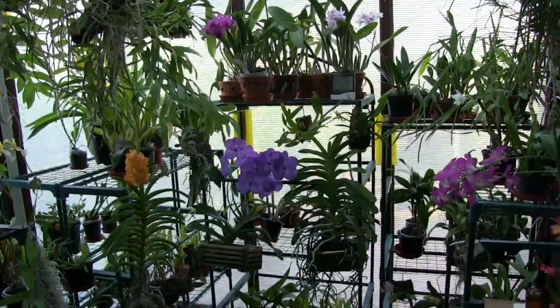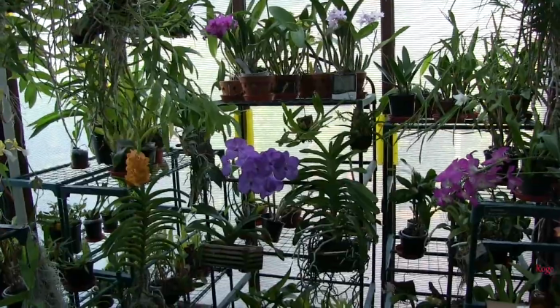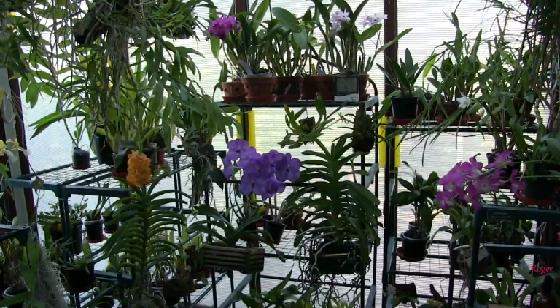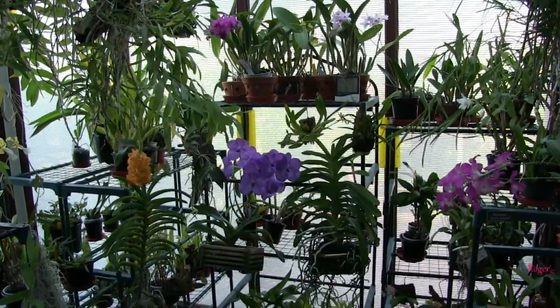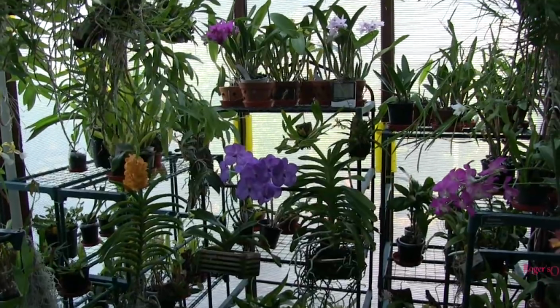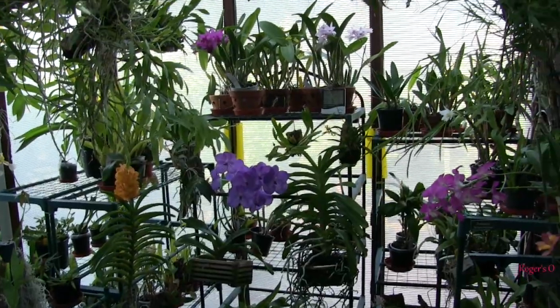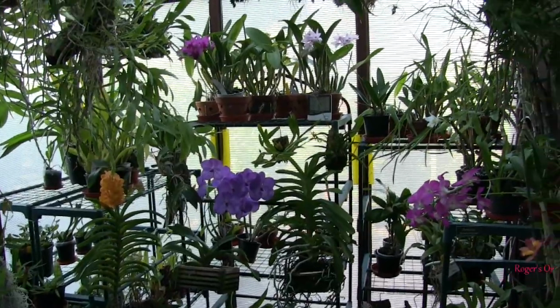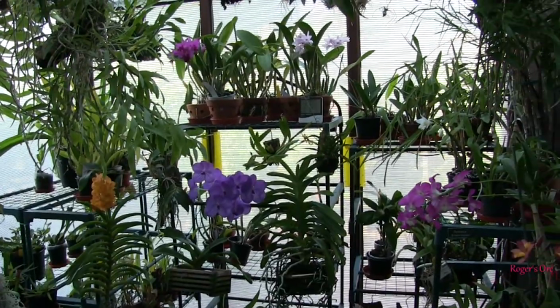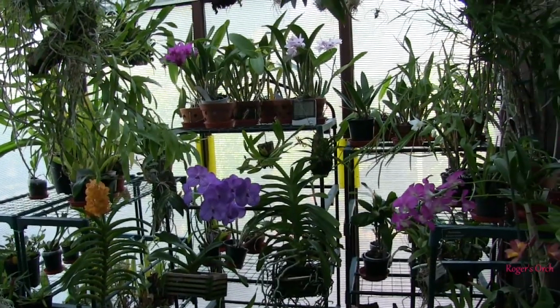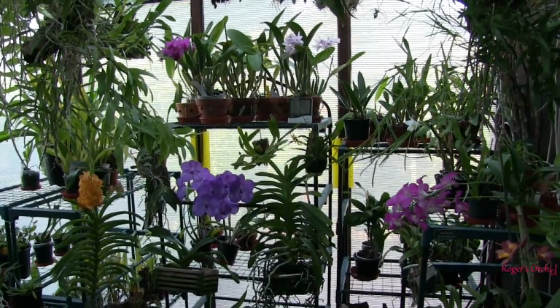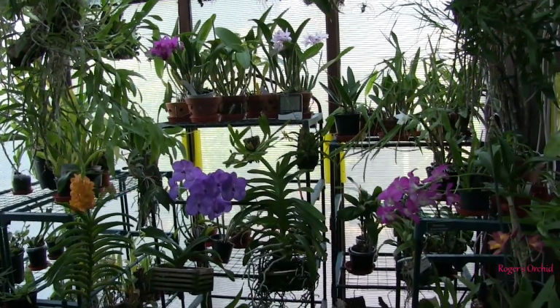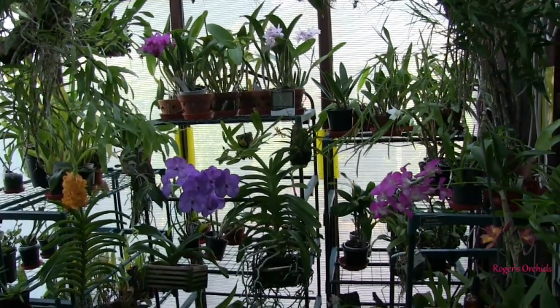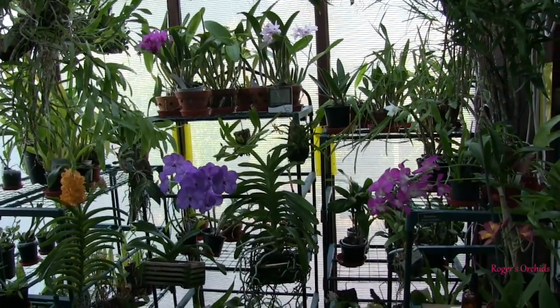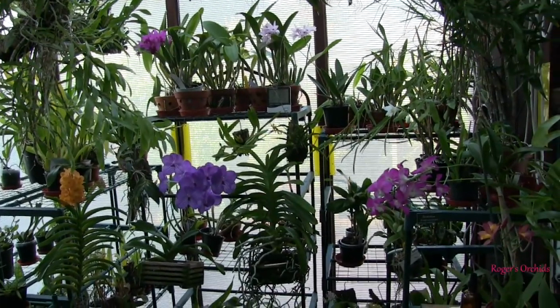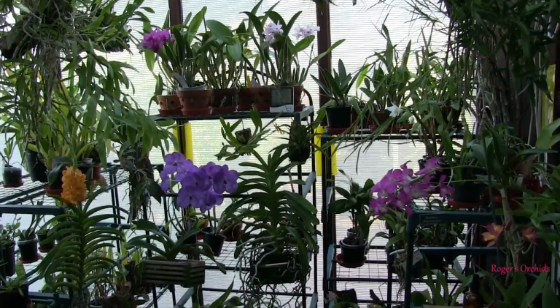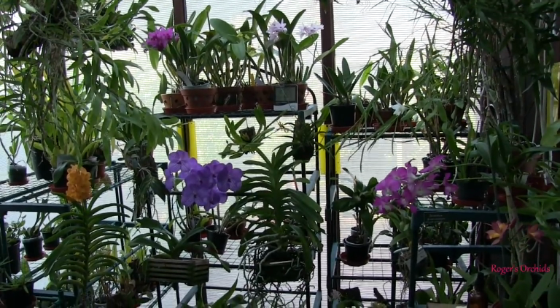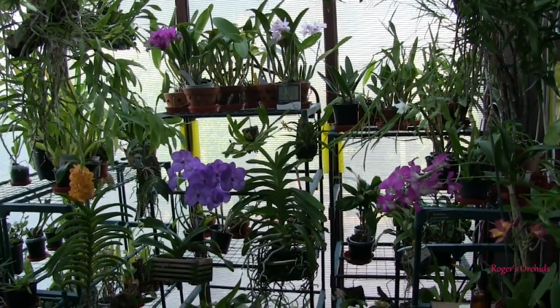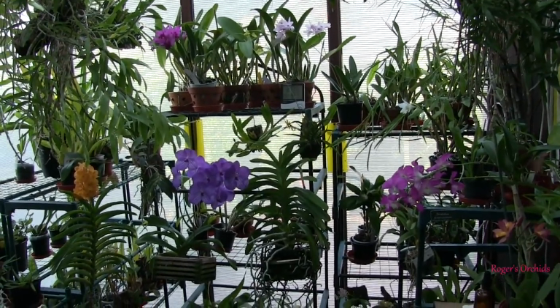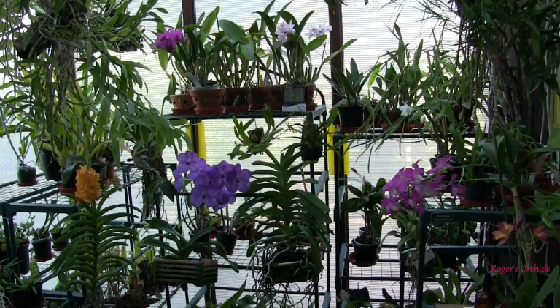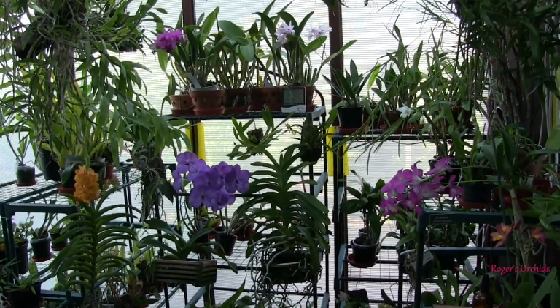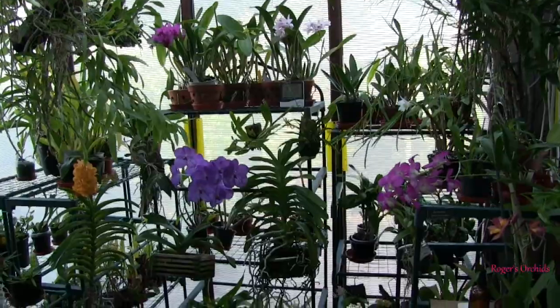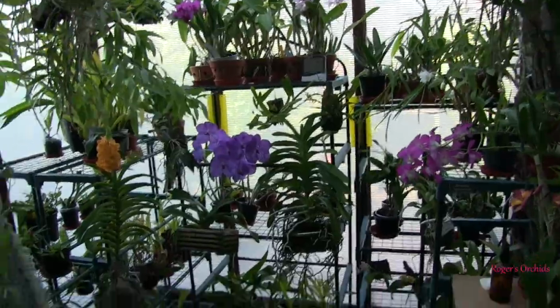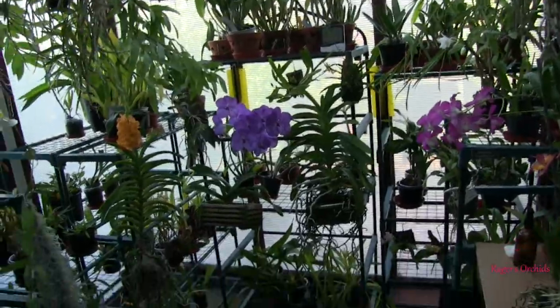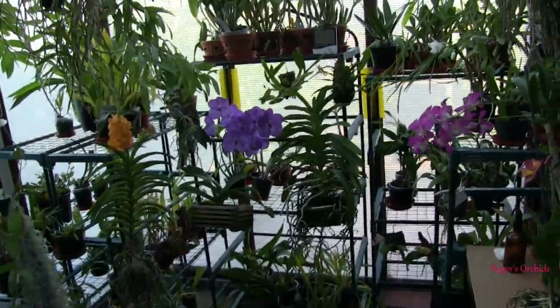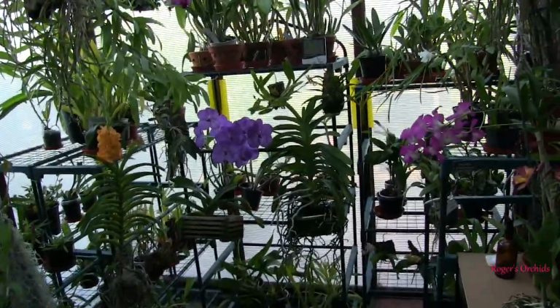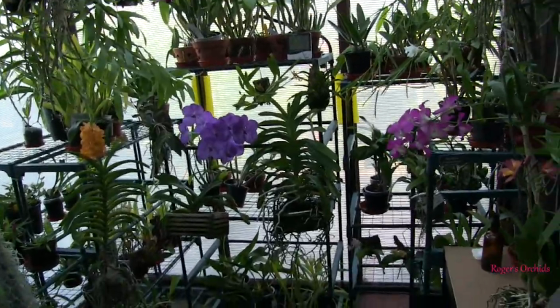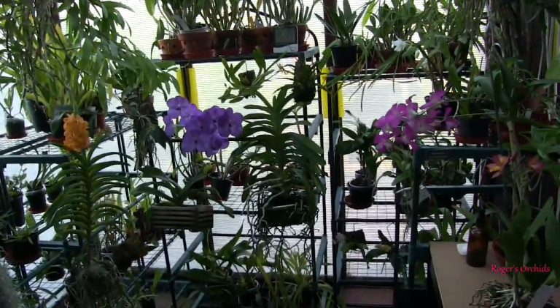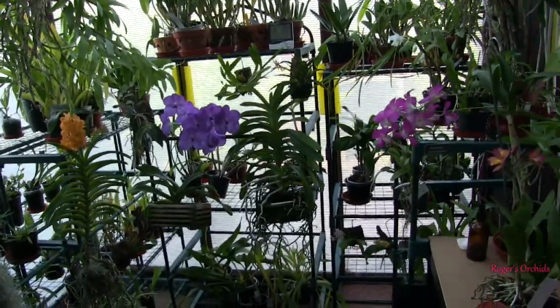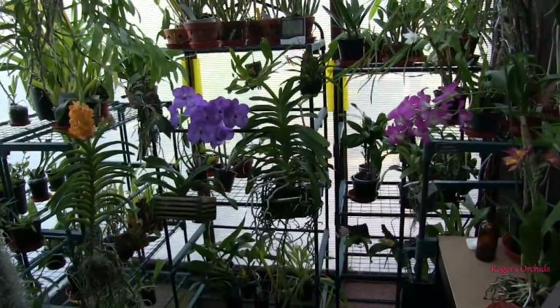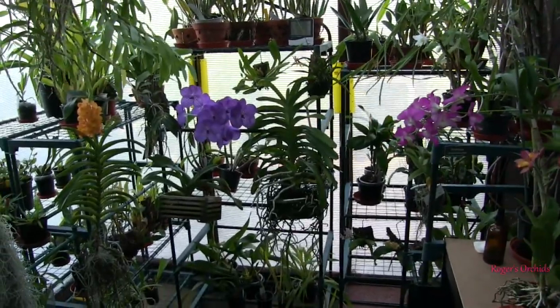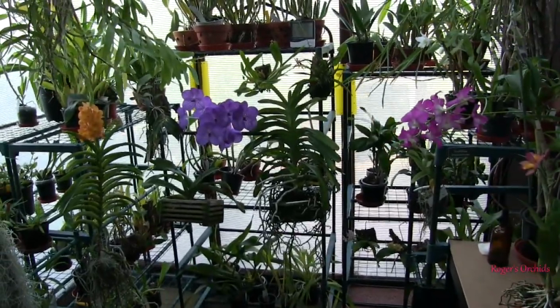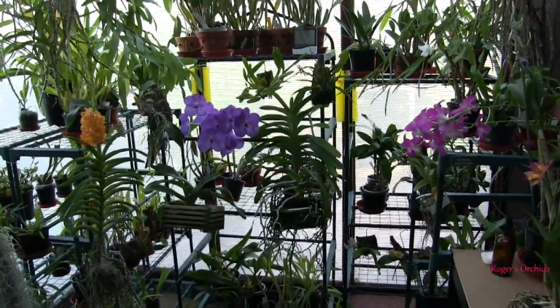Hi, this is Roger, thanks for dropping by. I've got a few new blooms opened, including a first time bloomer.